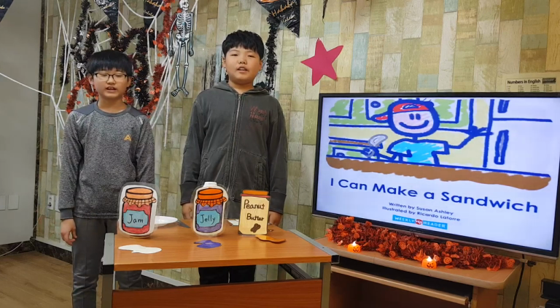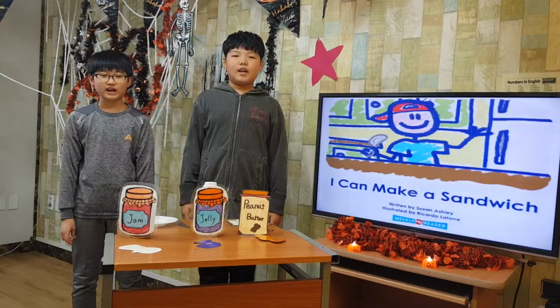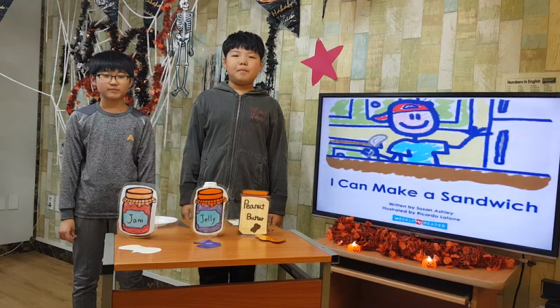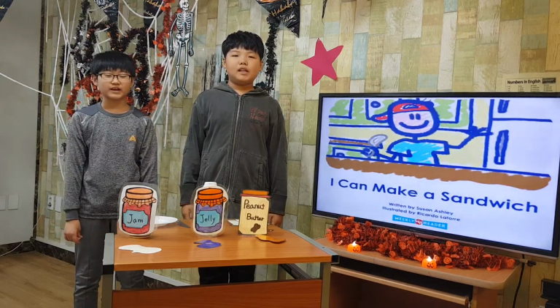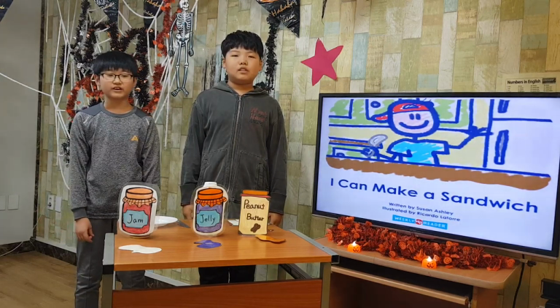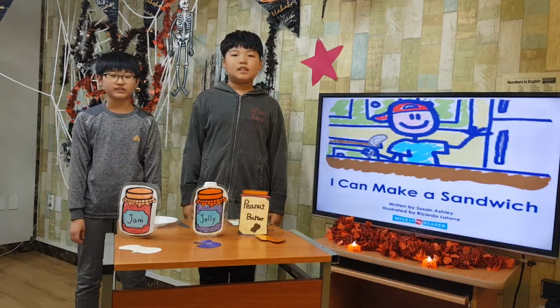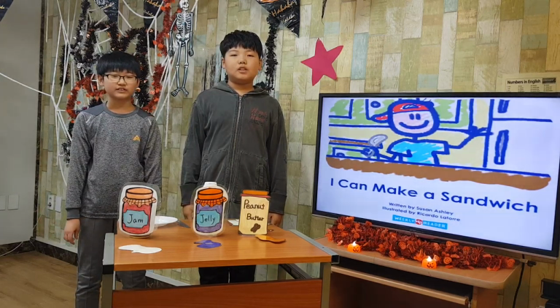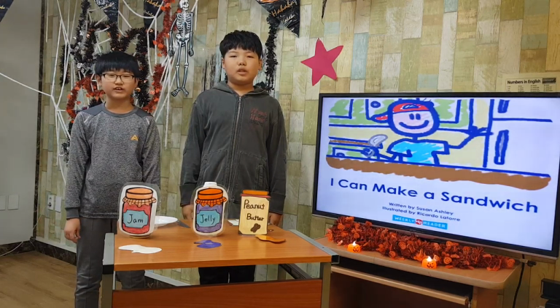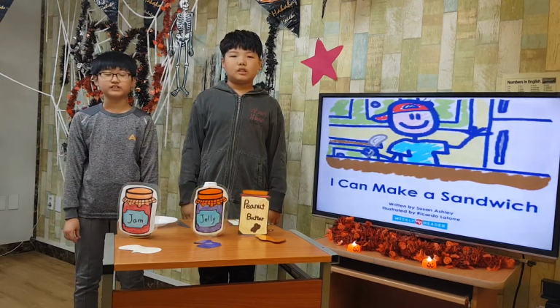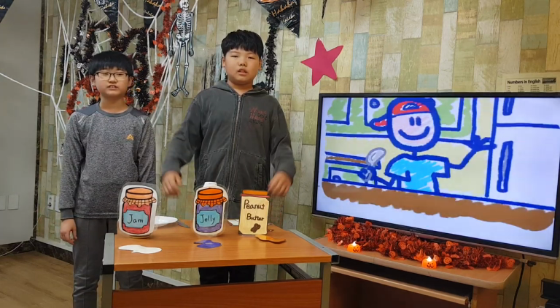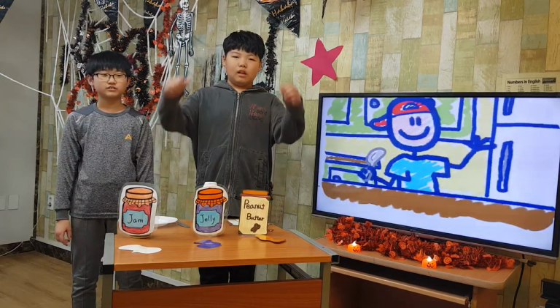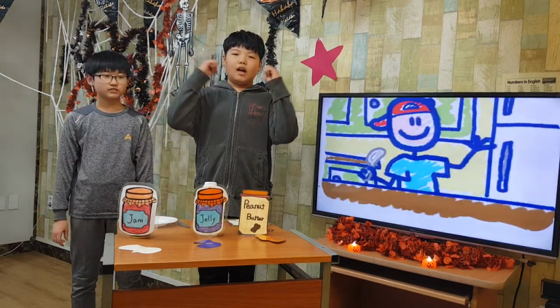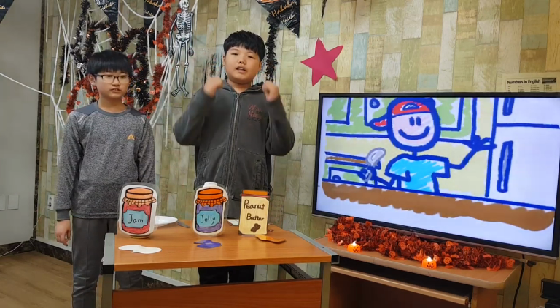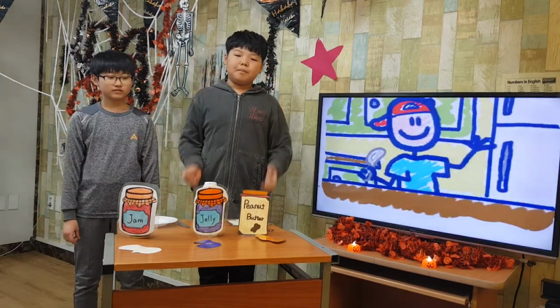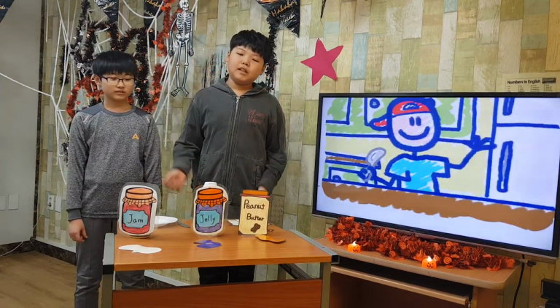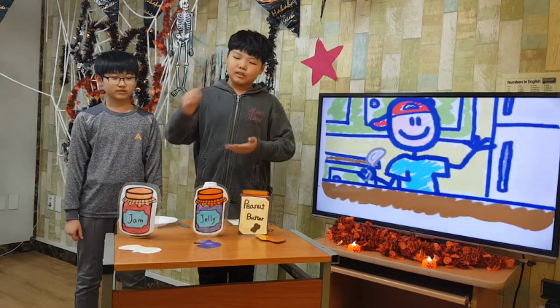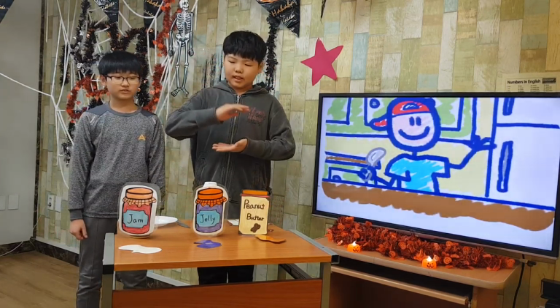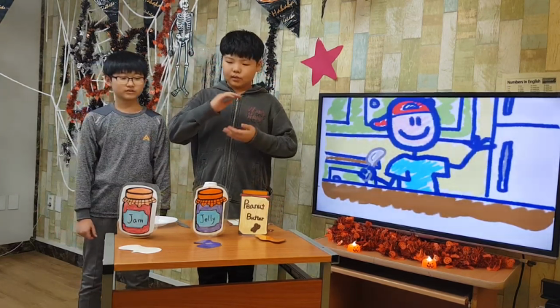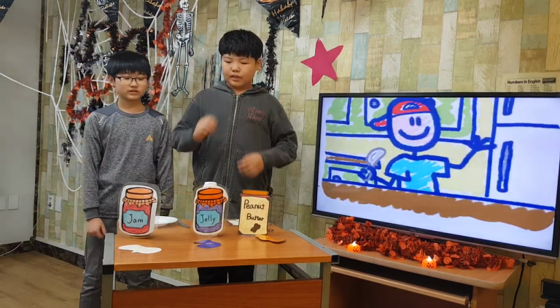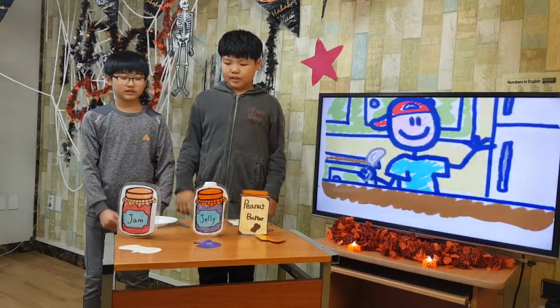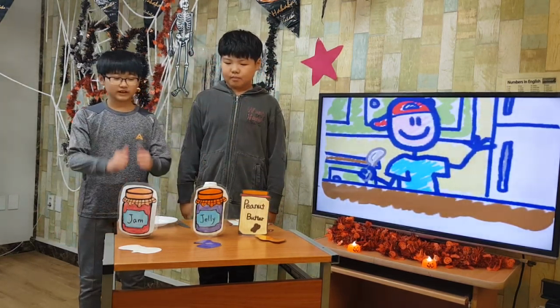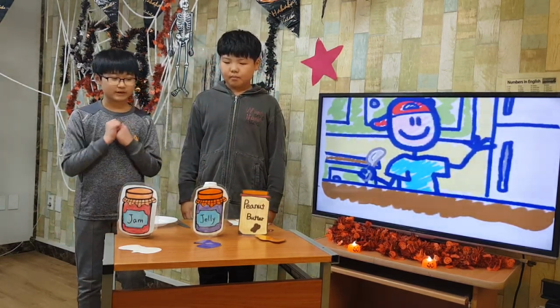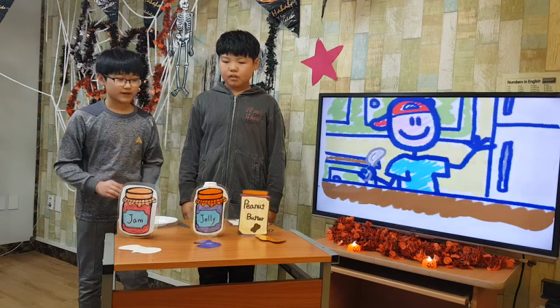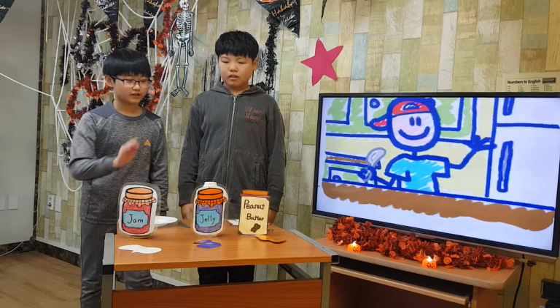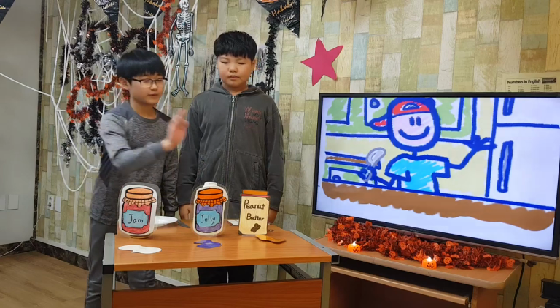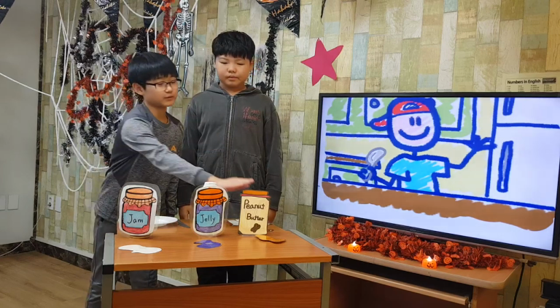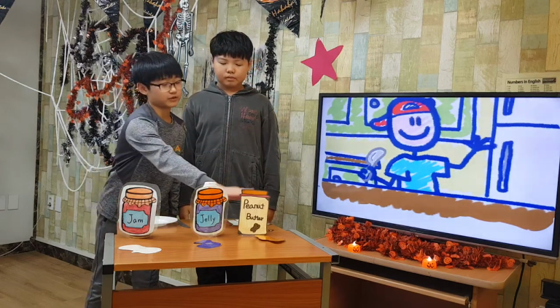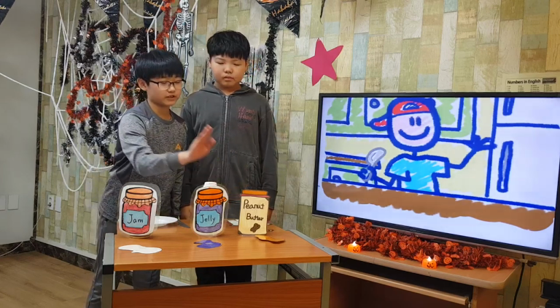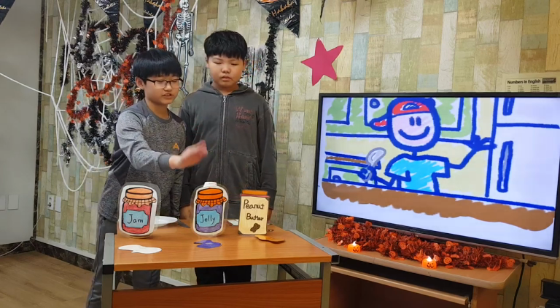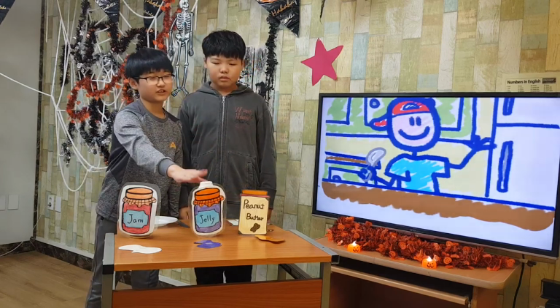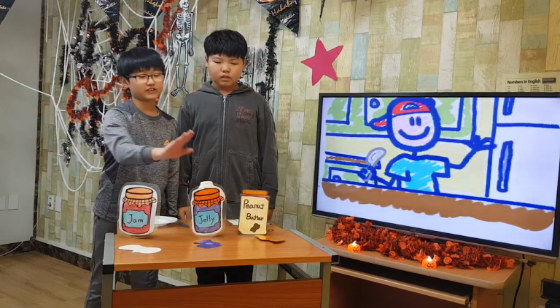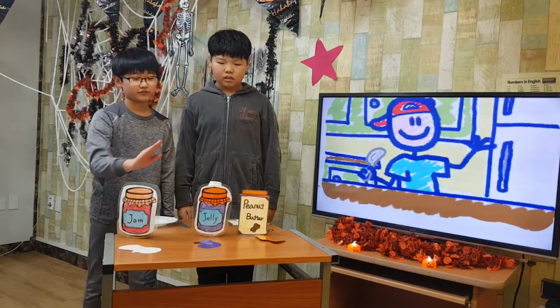I can make a sandwich. I can make a peanut butter and jelly sandwich.